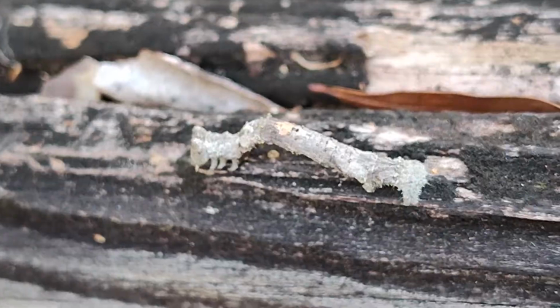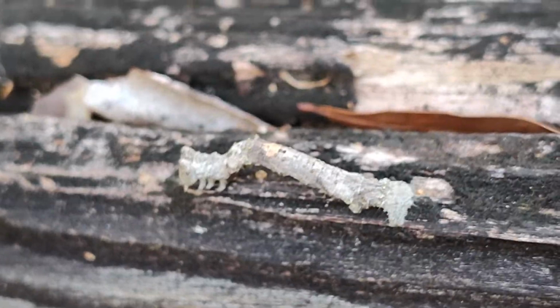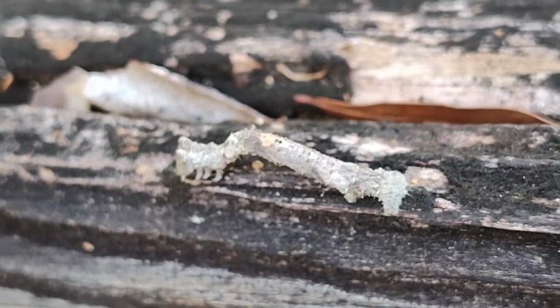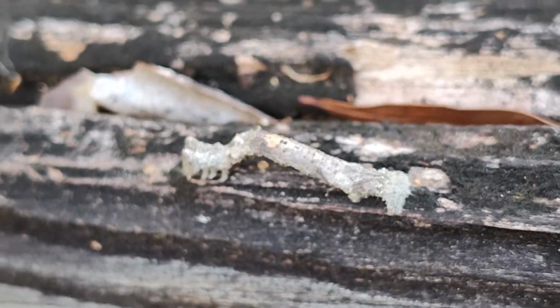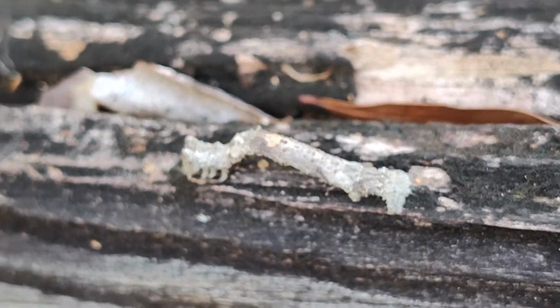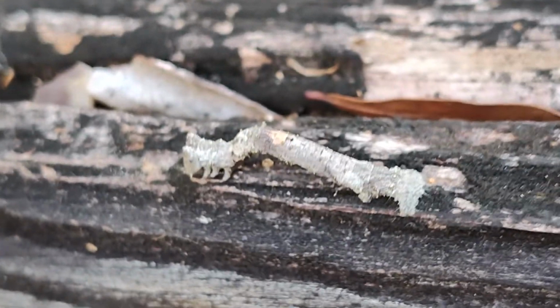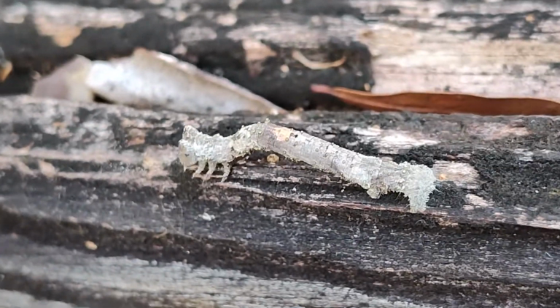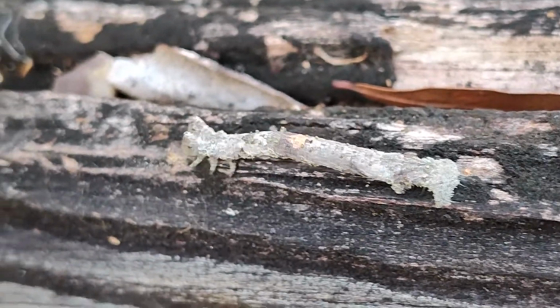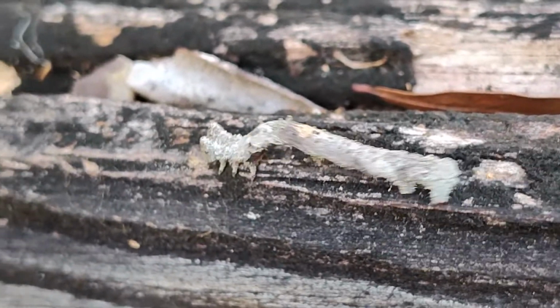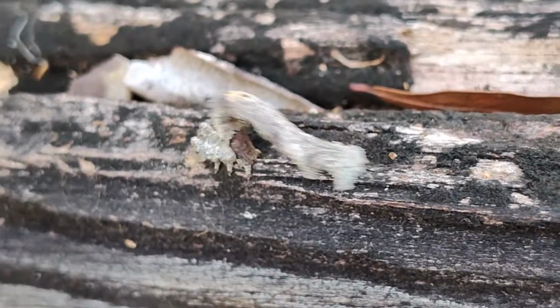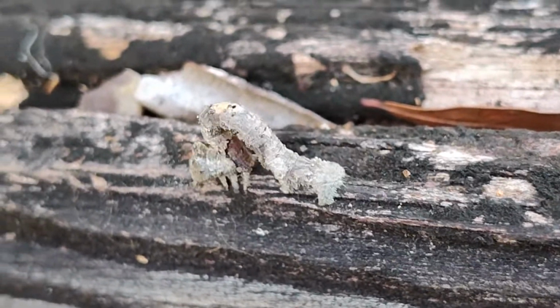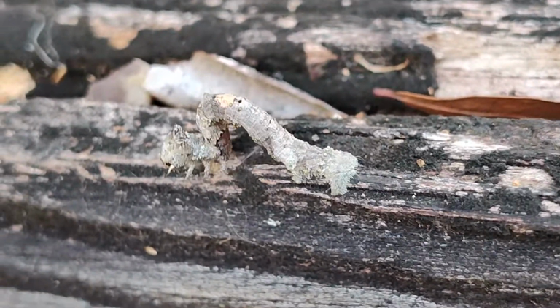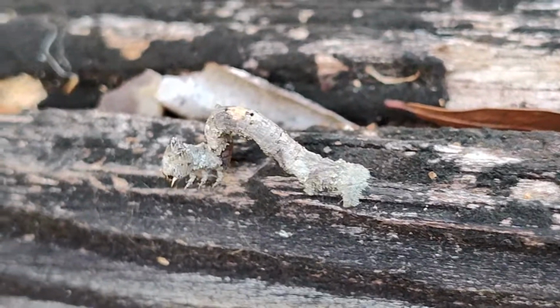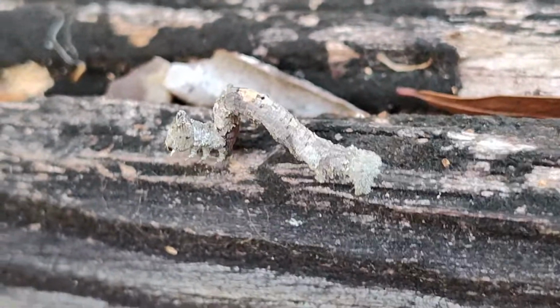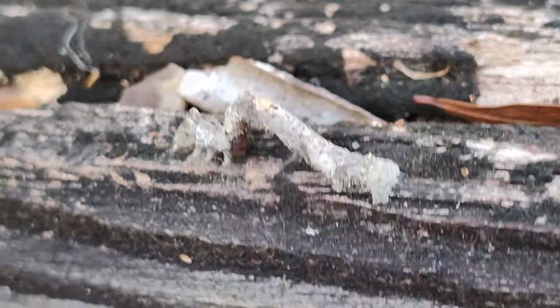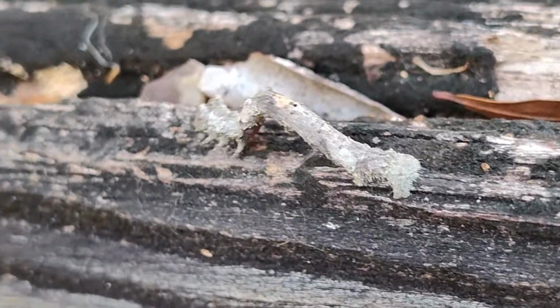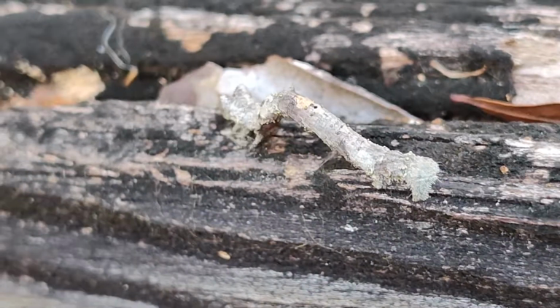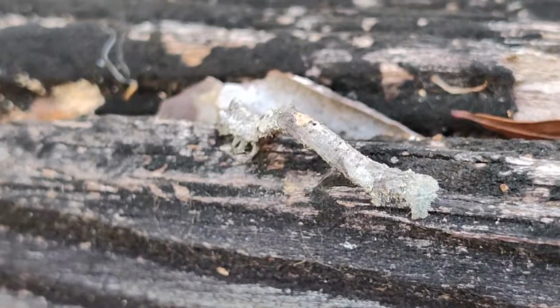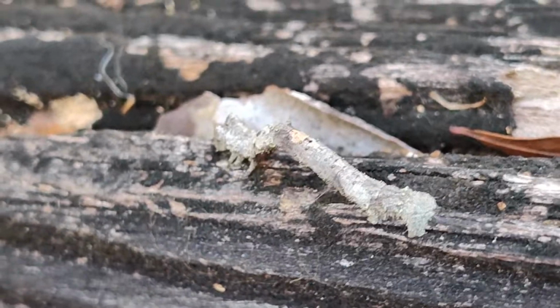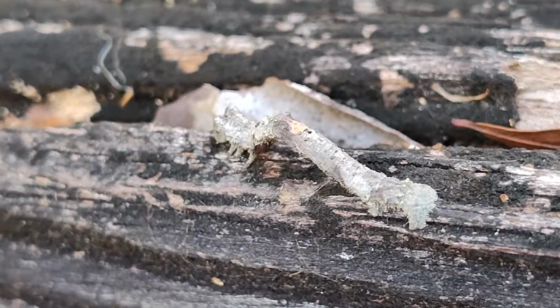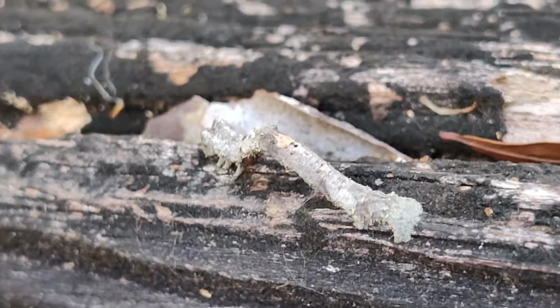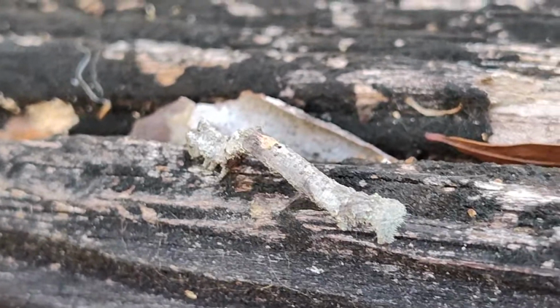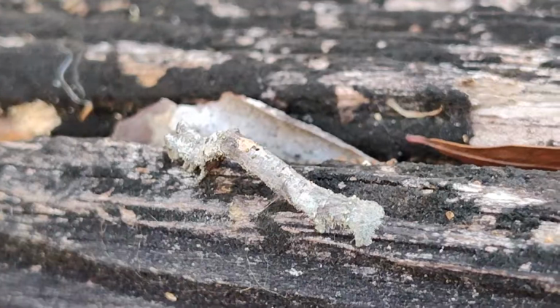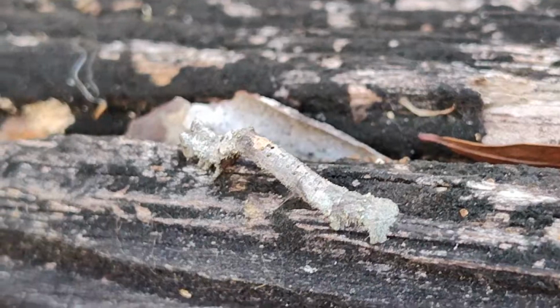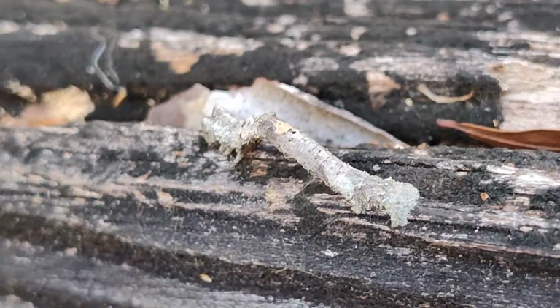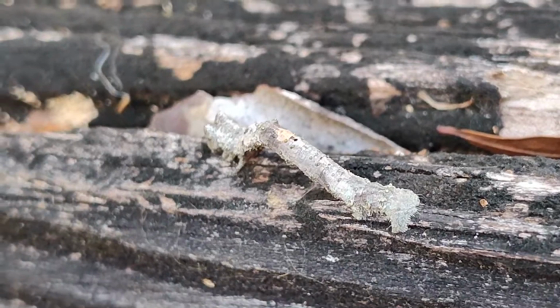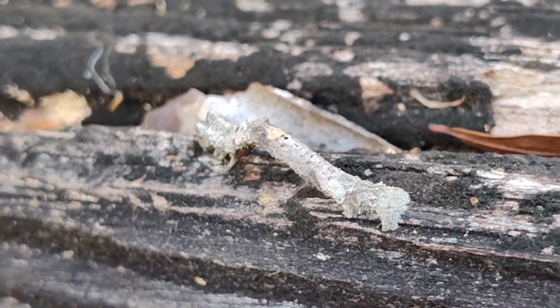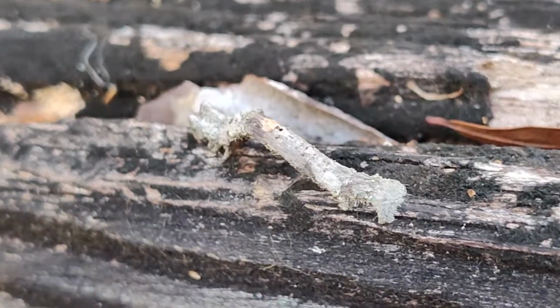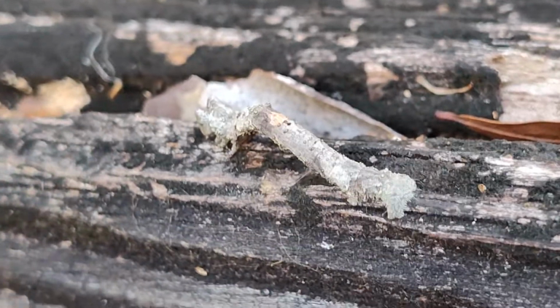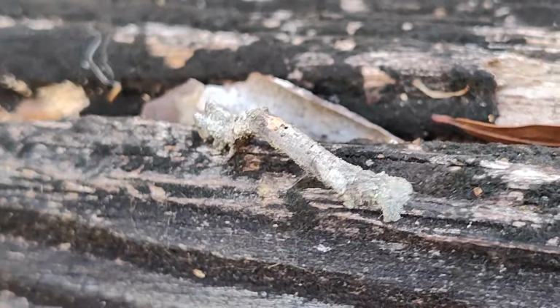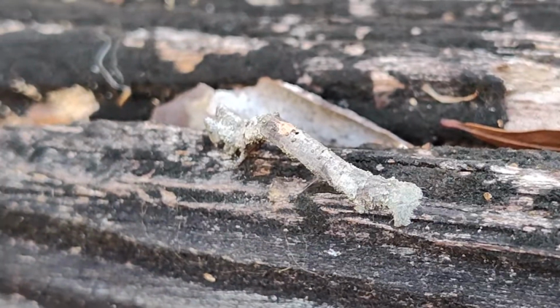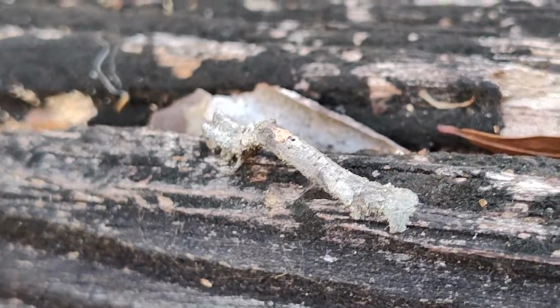I'm getting pretty uncomfortable, crouched down the way I am. So I'm going to go ahead and say bye to the worm.